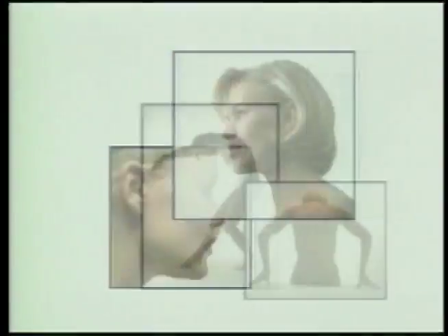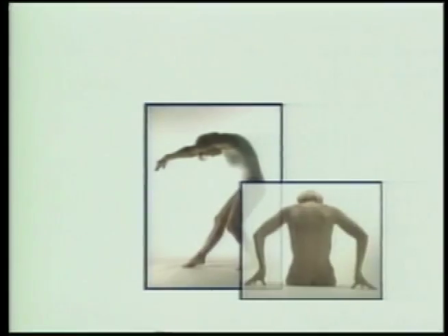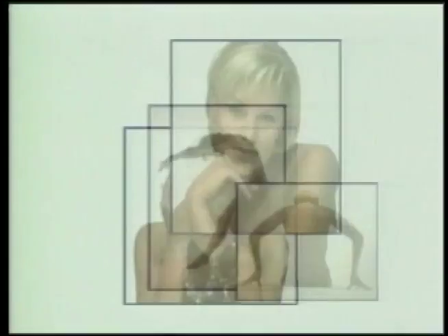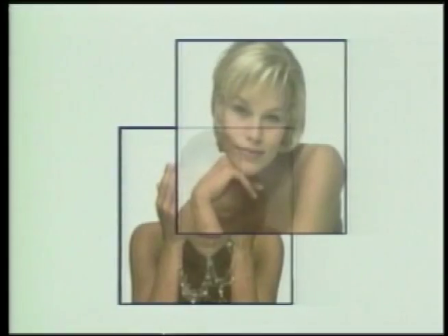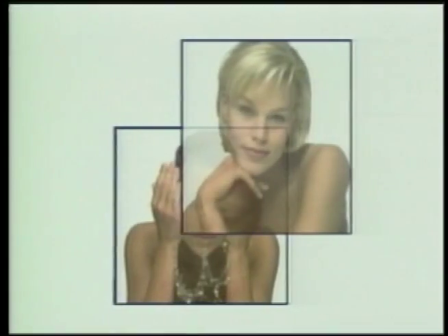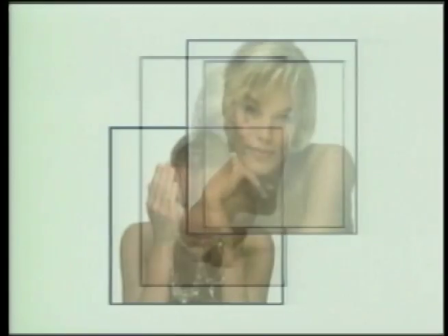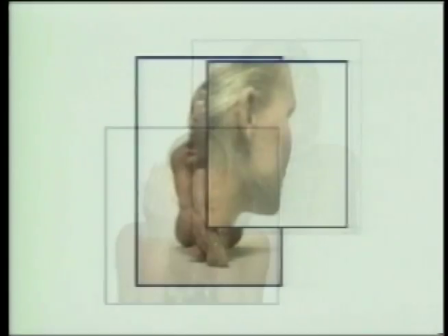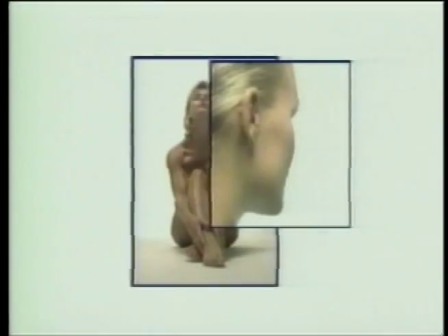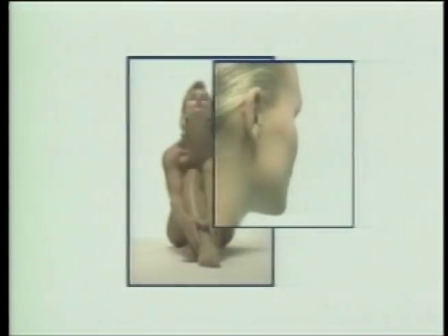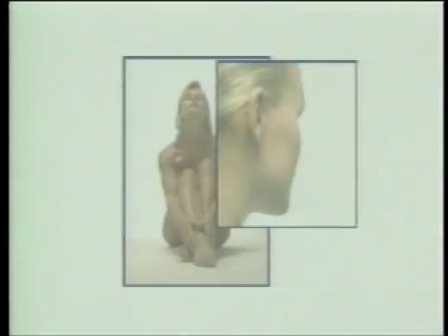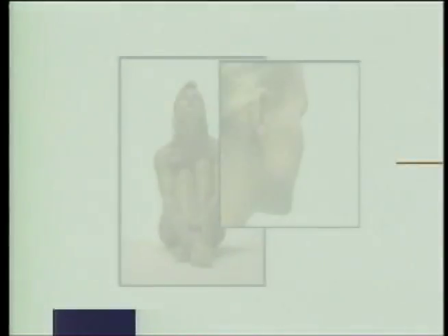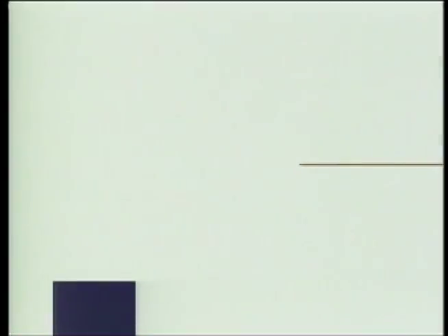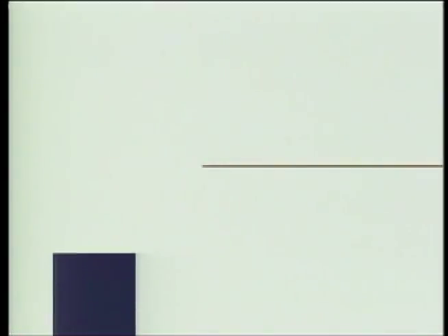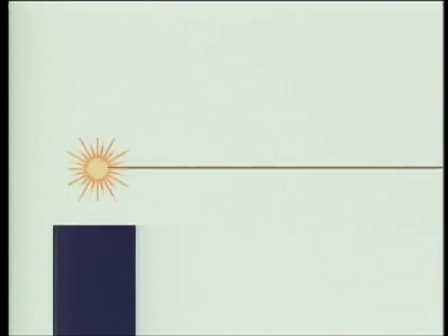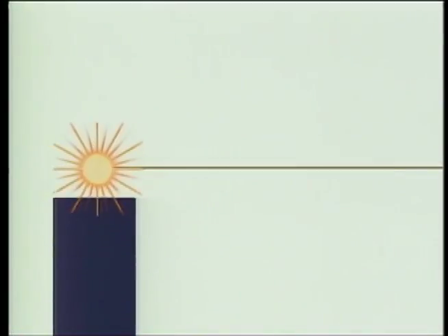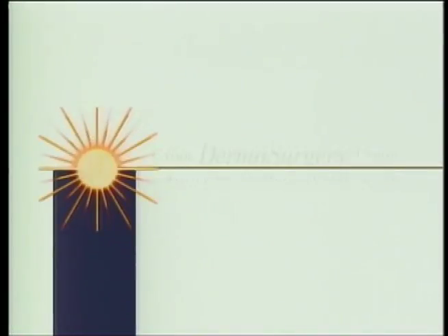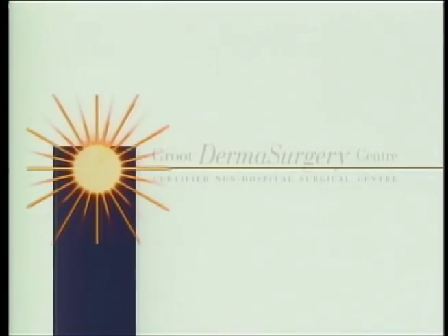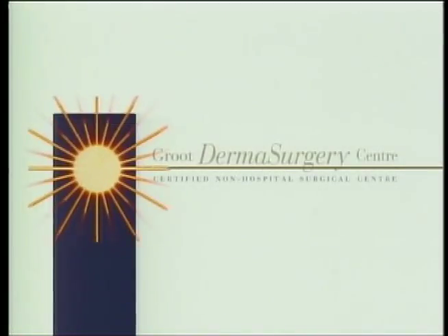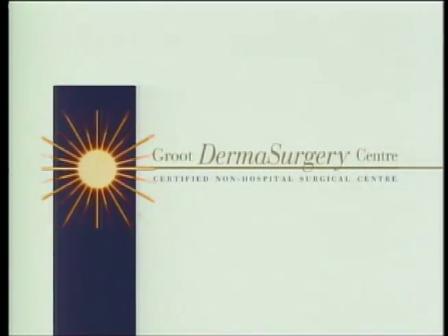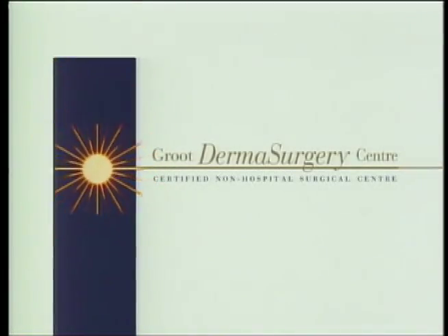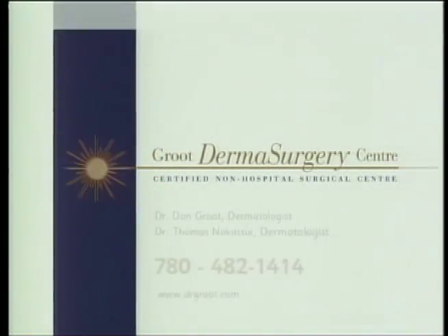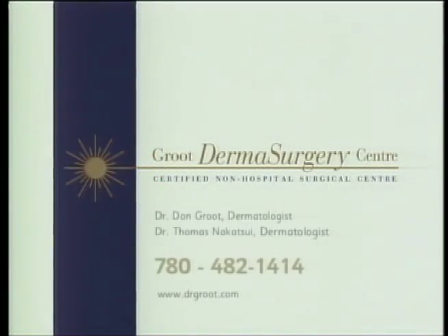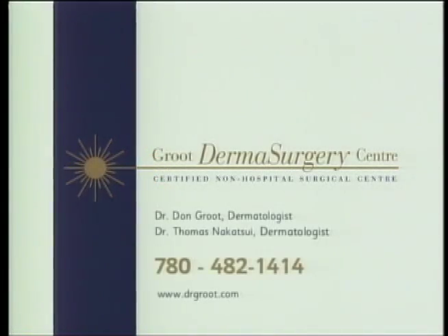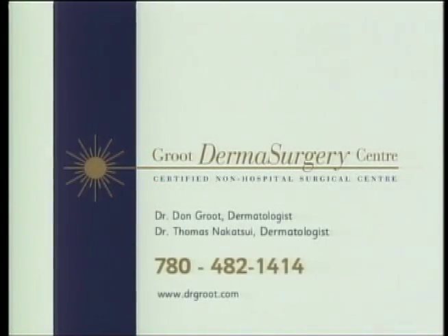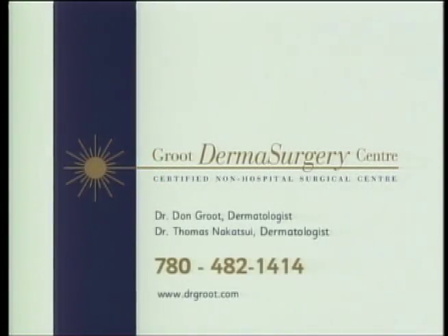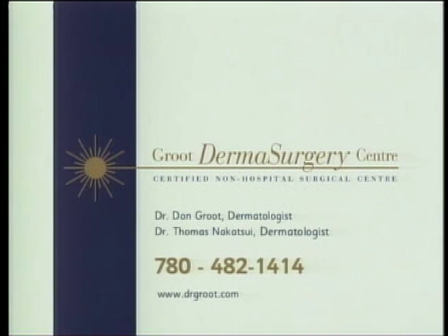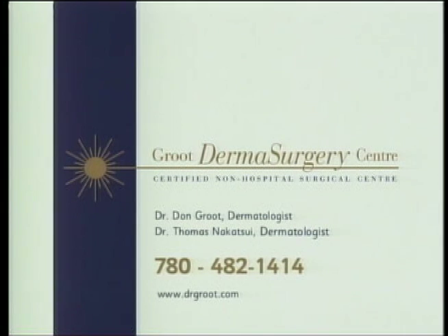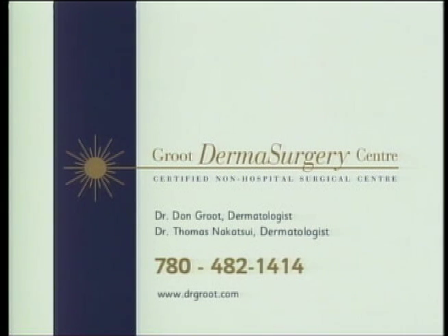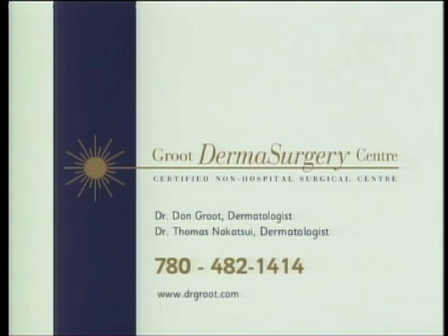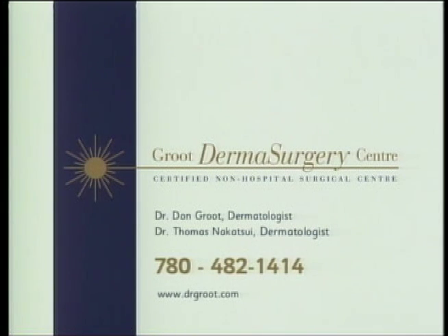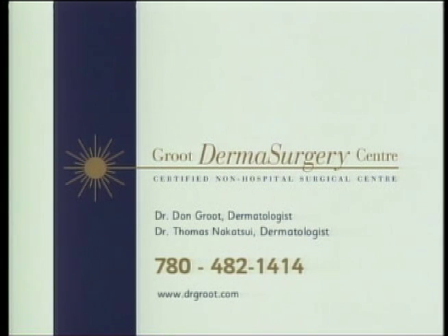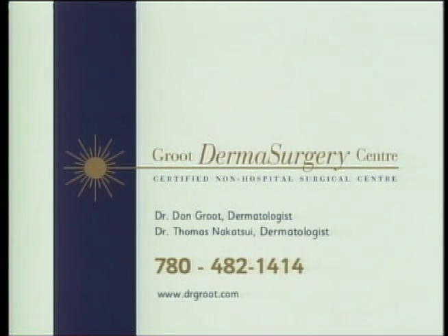Groot Dermasurgery Skin Care is brought to you by Groot Dermasurgery Center, a certified non-hospital surgical facility.